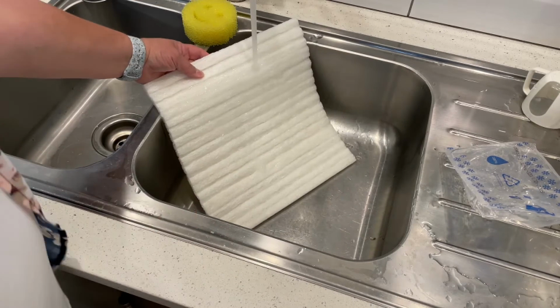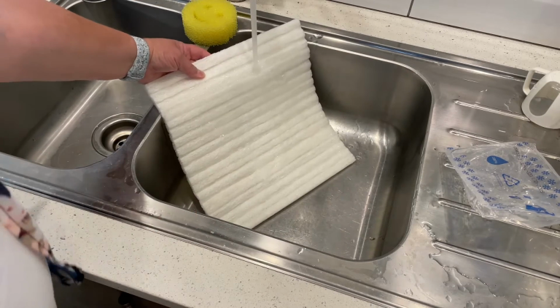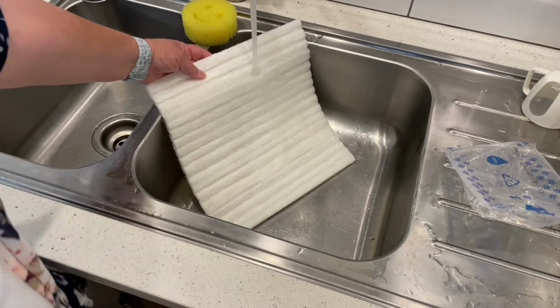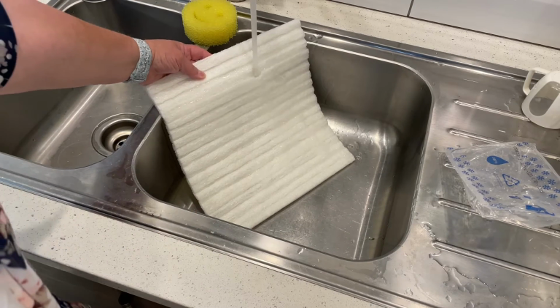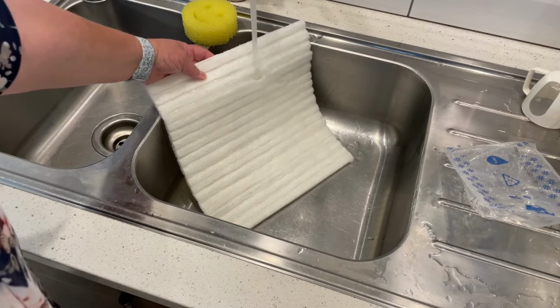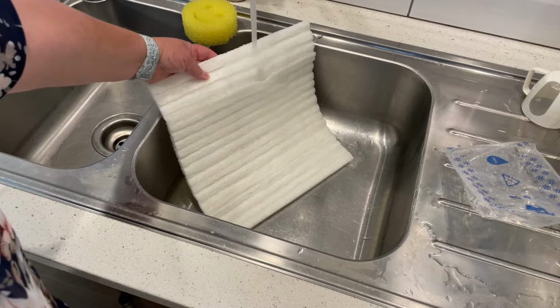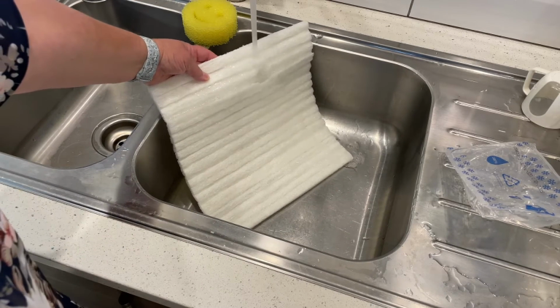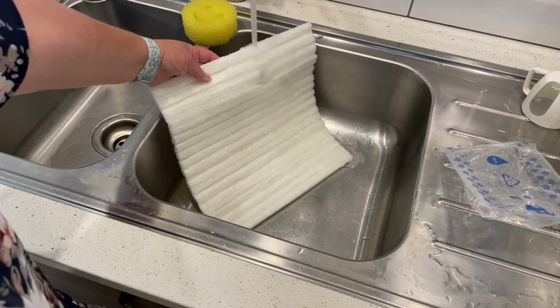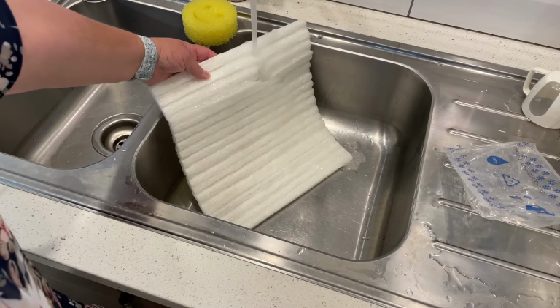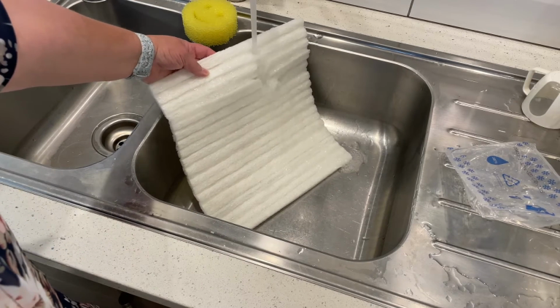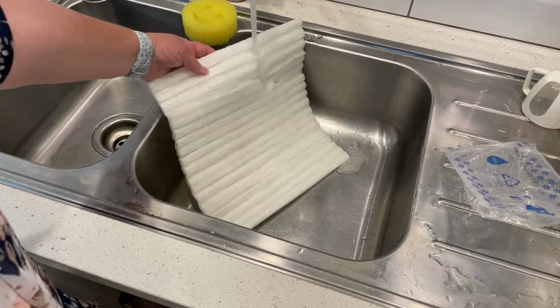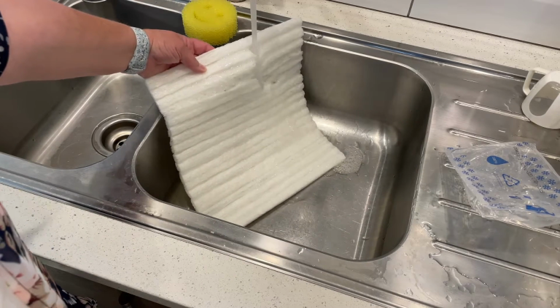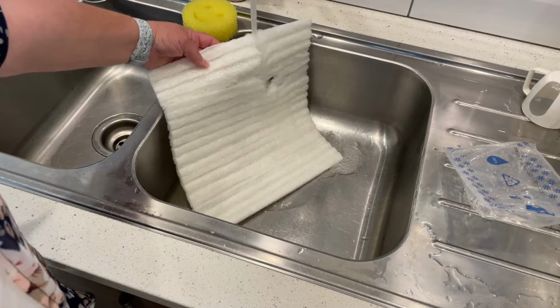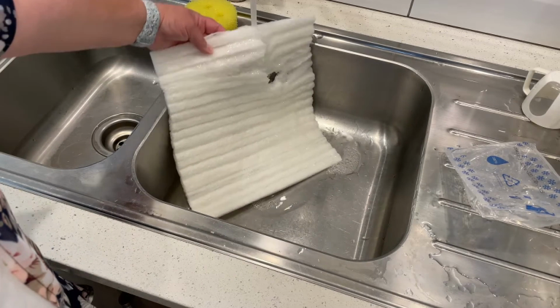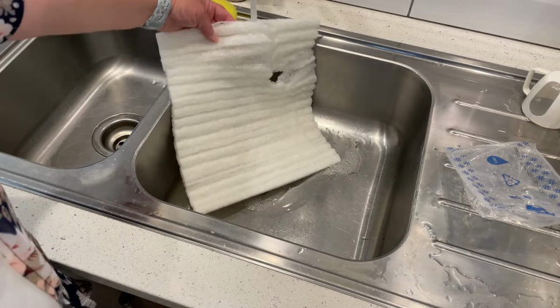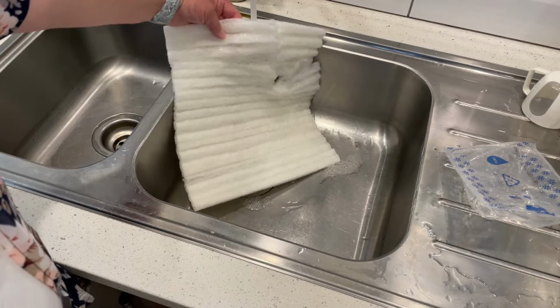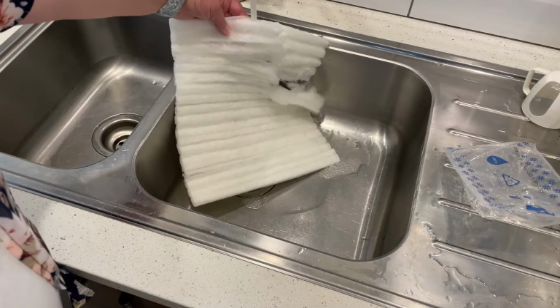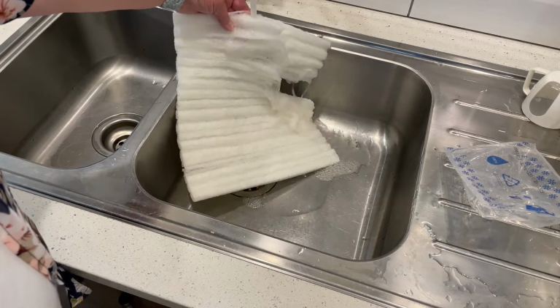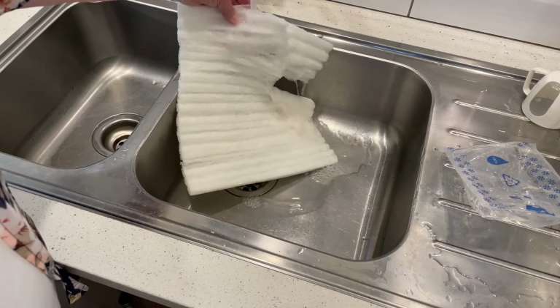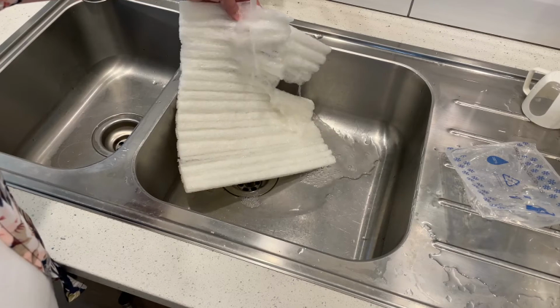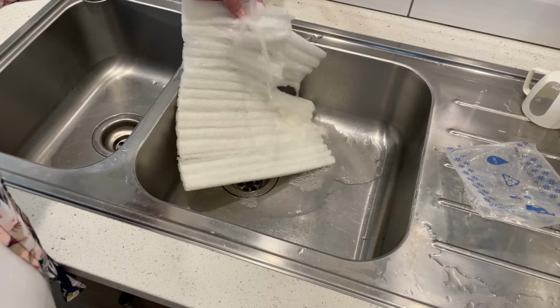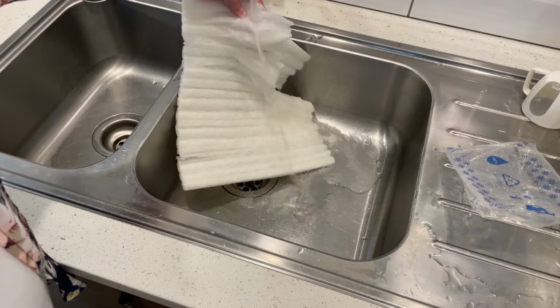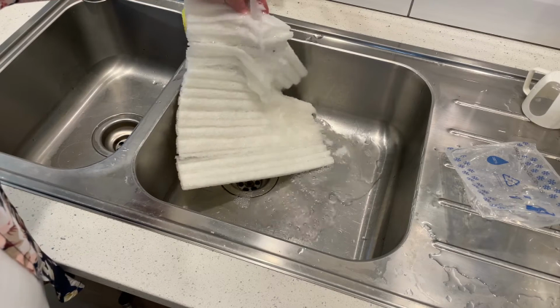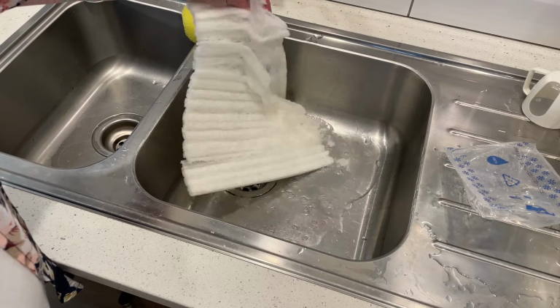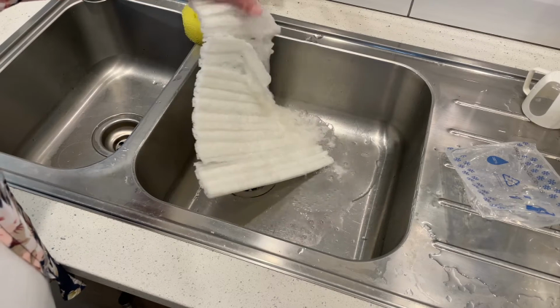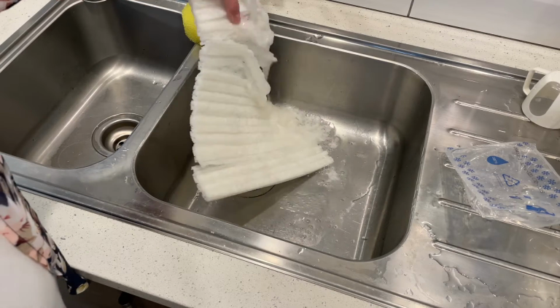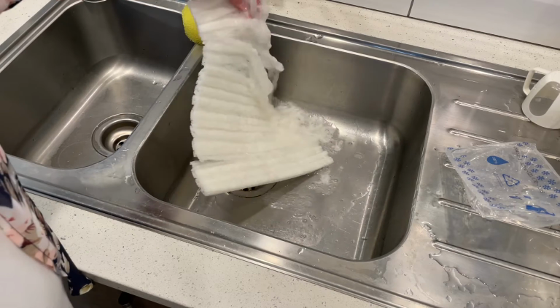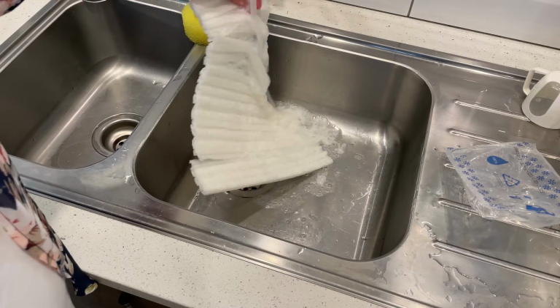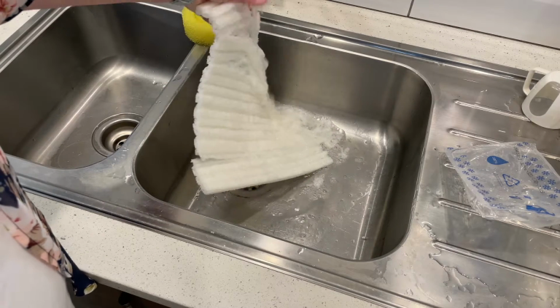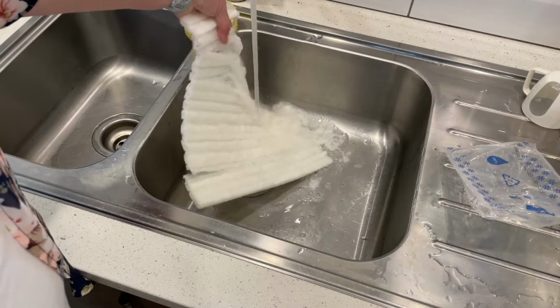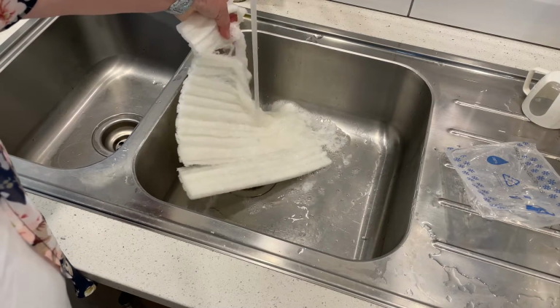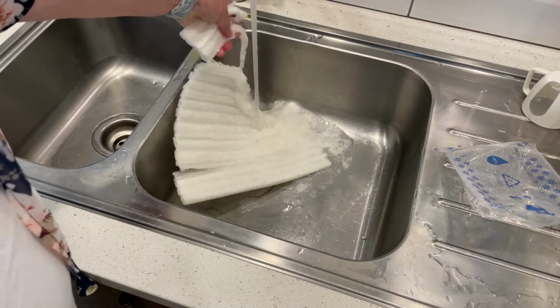Let's have a look. We're just going to run water. Wow — it starts to dissolve immediately. That's amazing.